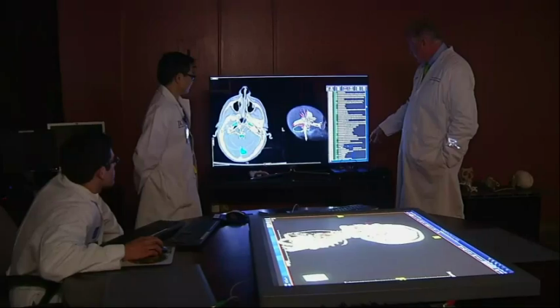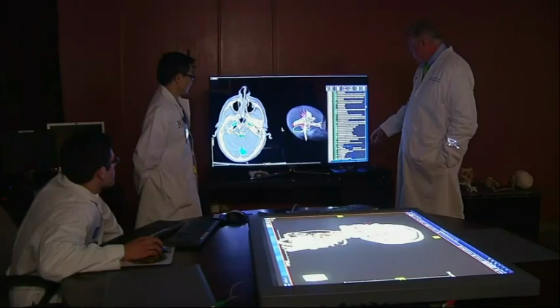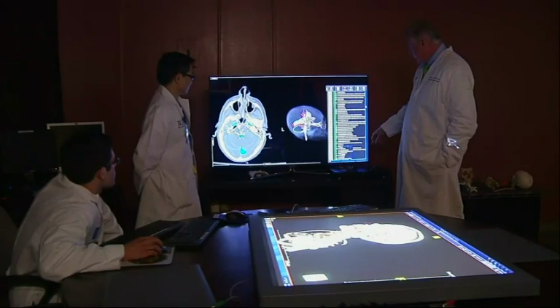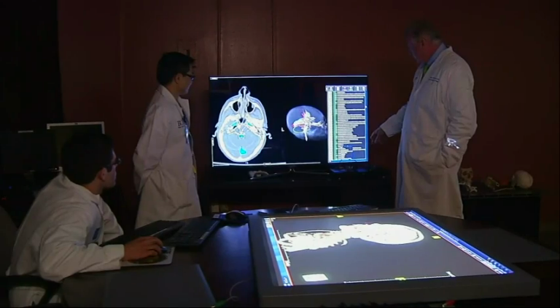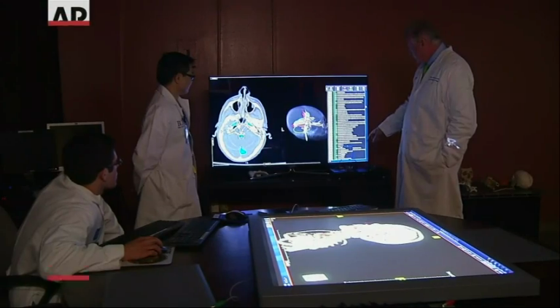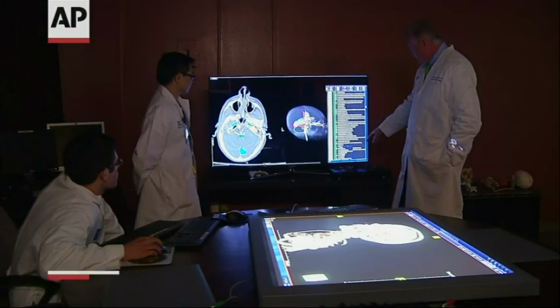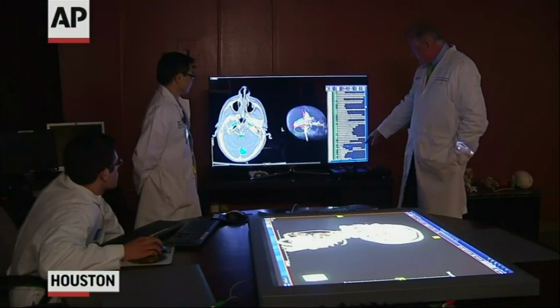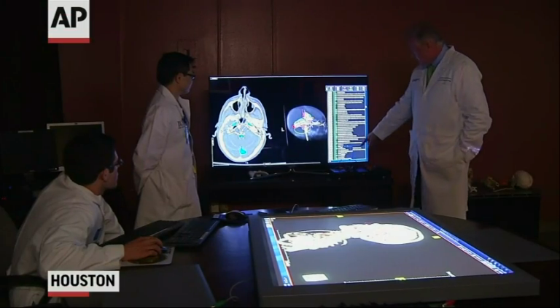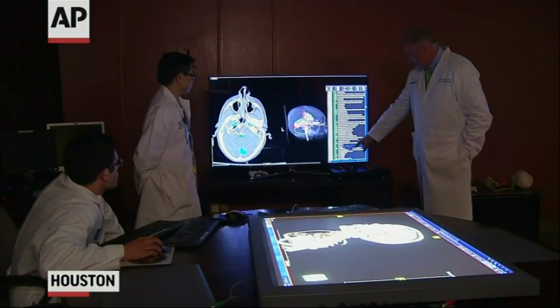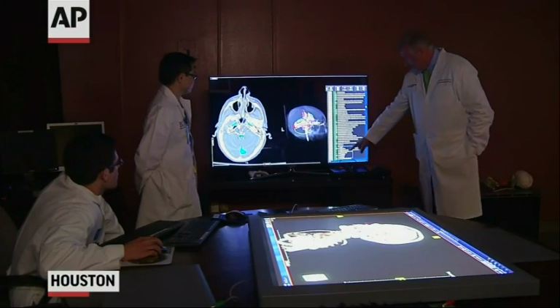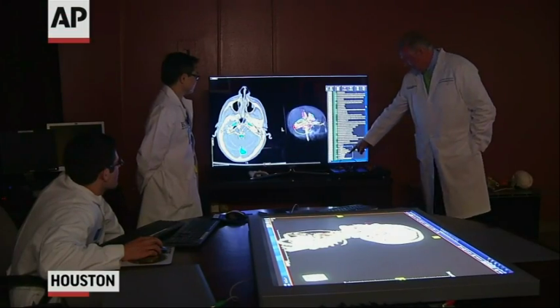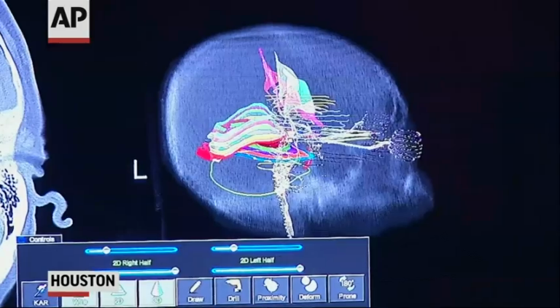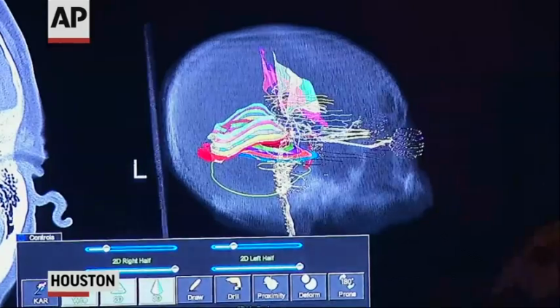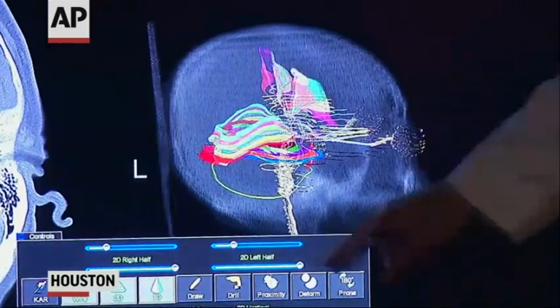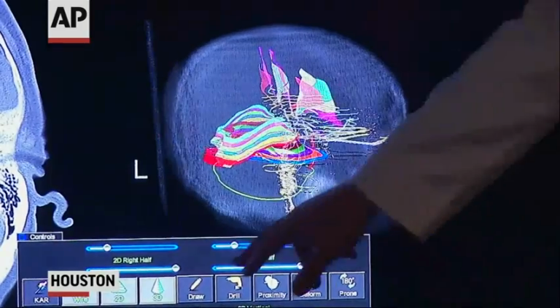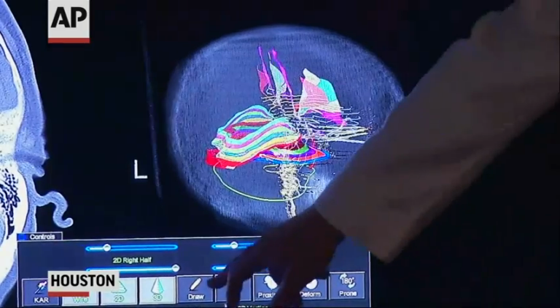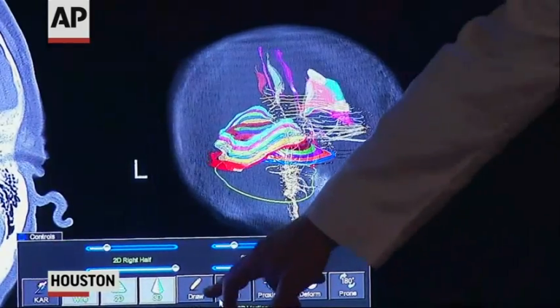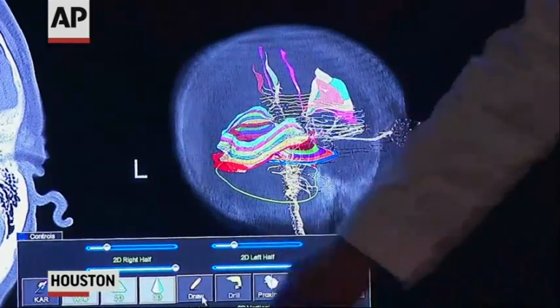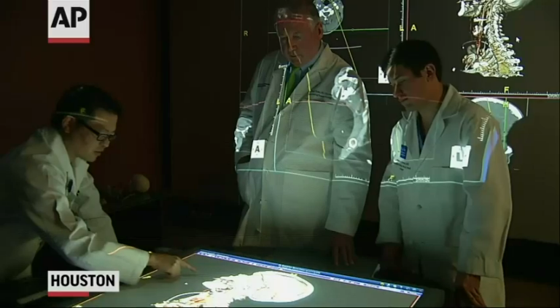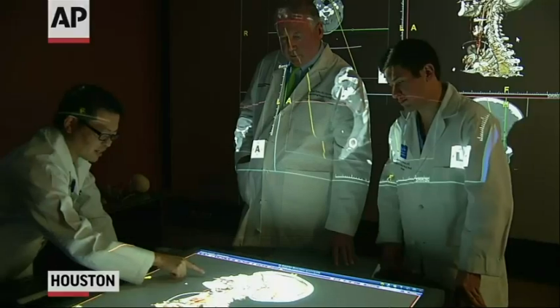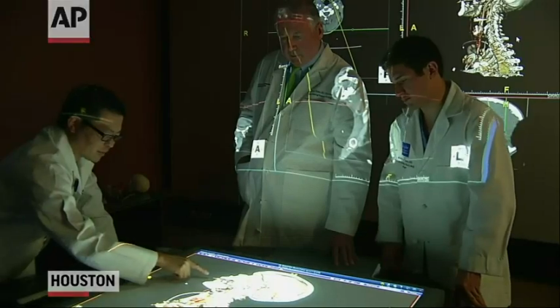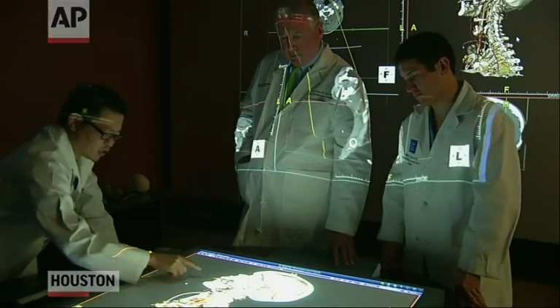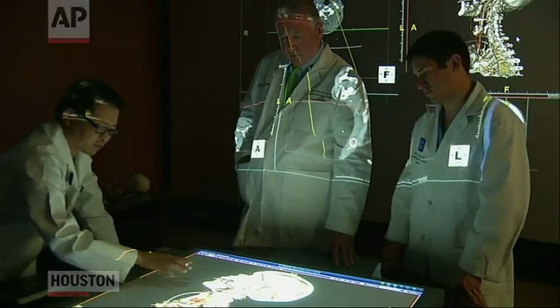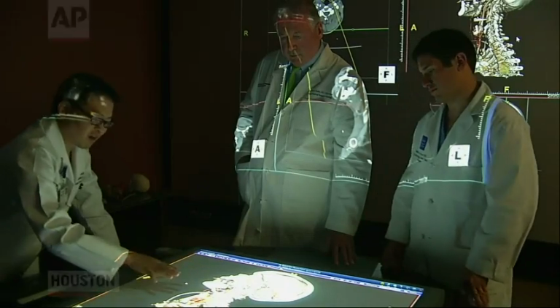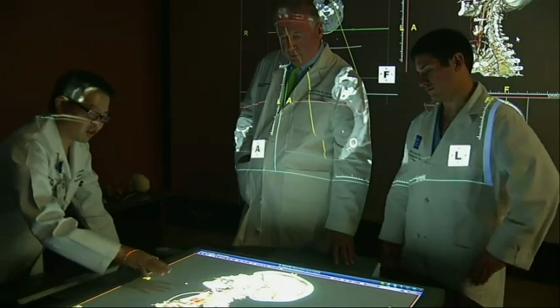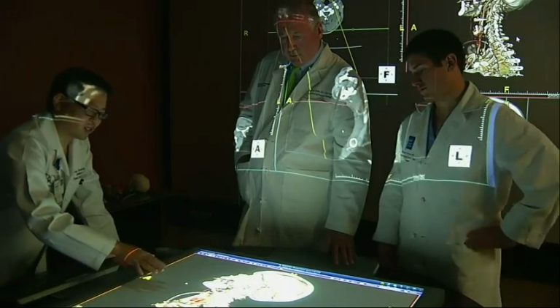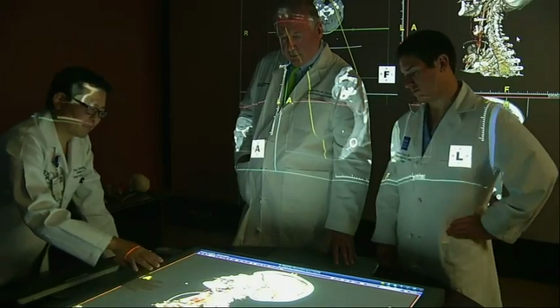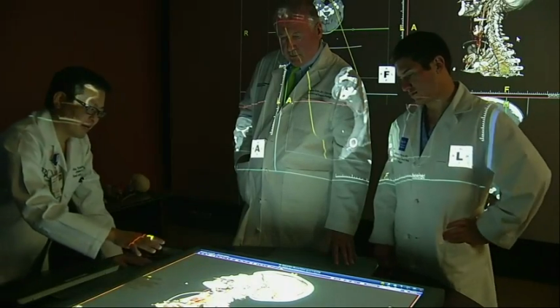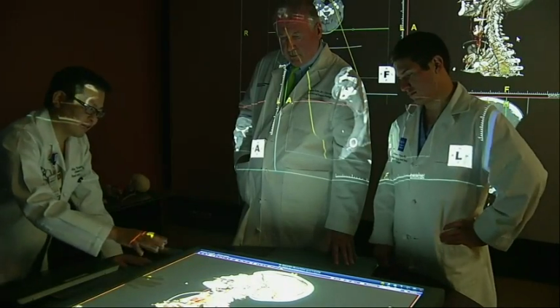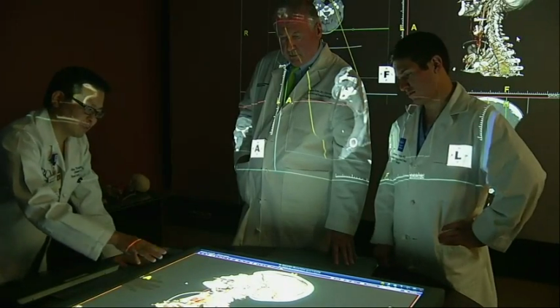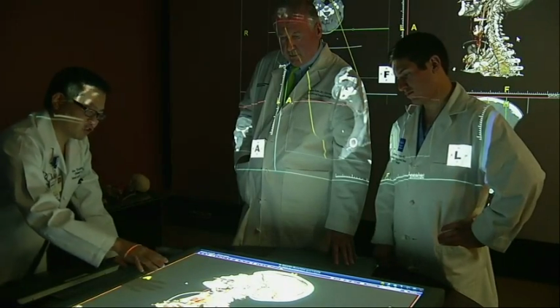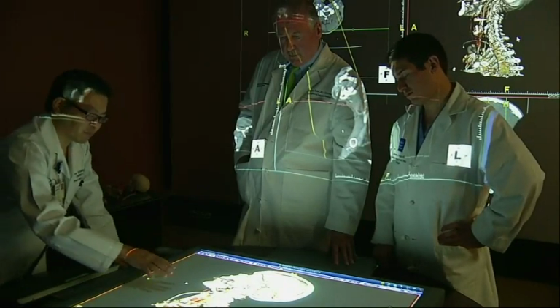Computers, LED monitors, projectors, and a touch screen table, all to create a virtual patient.